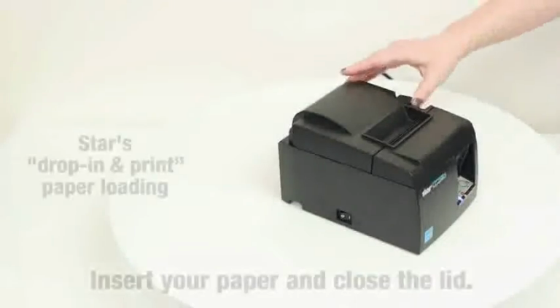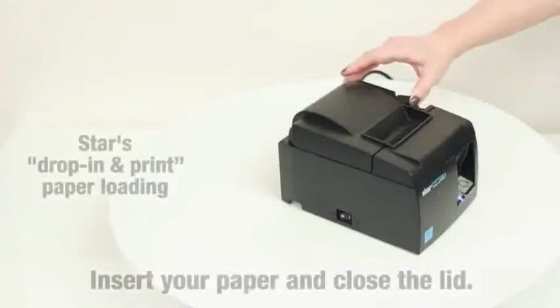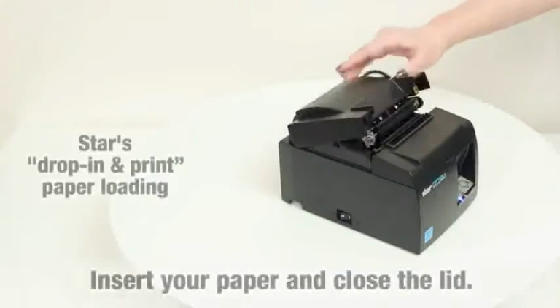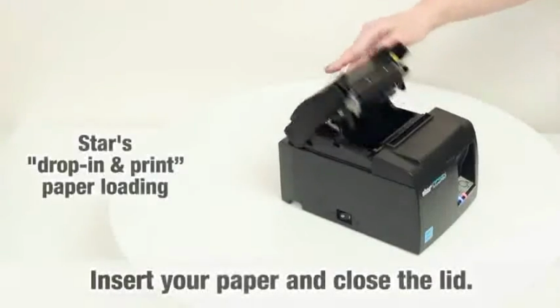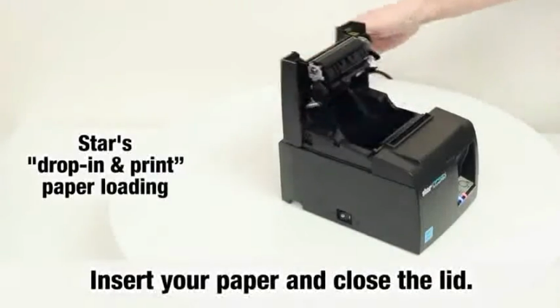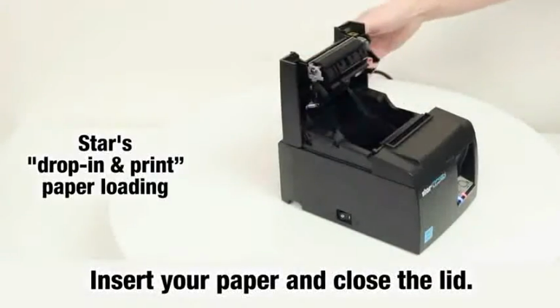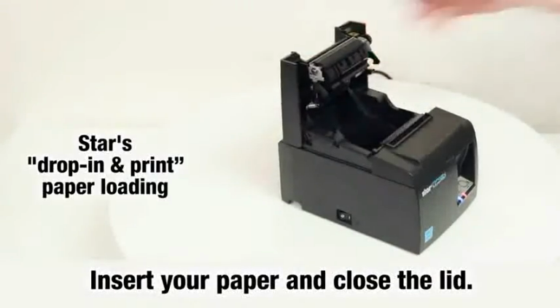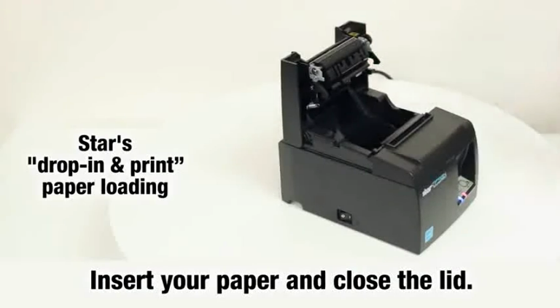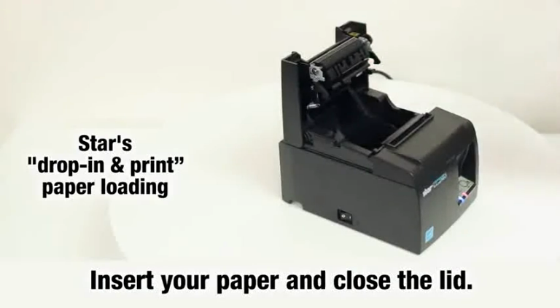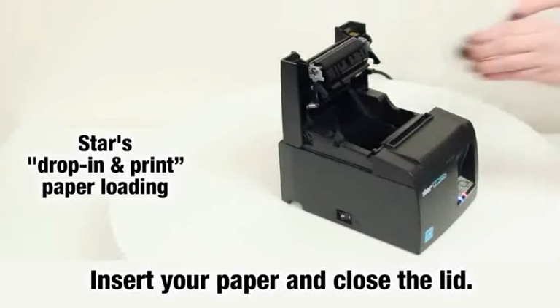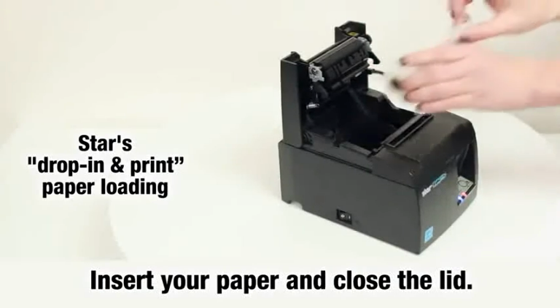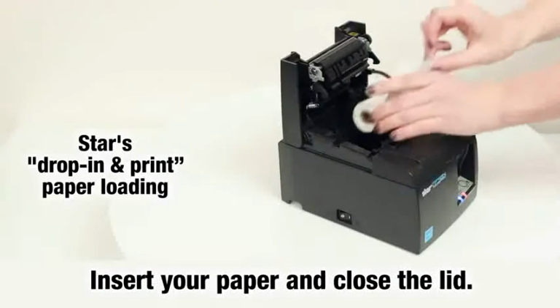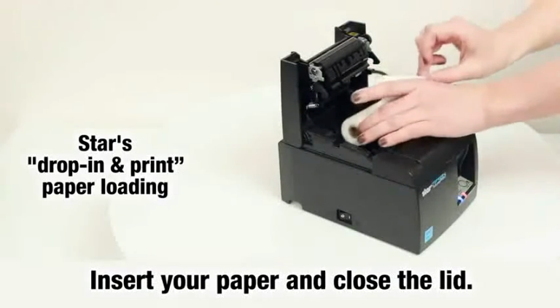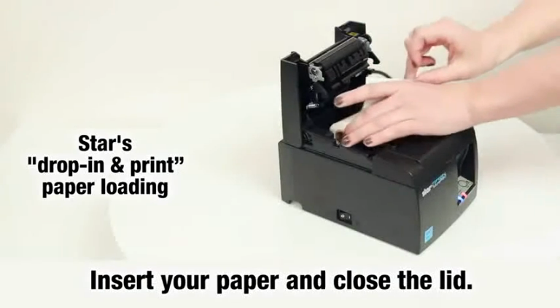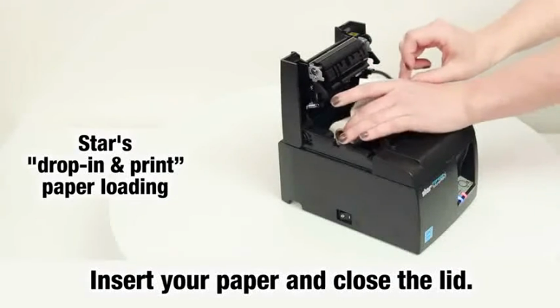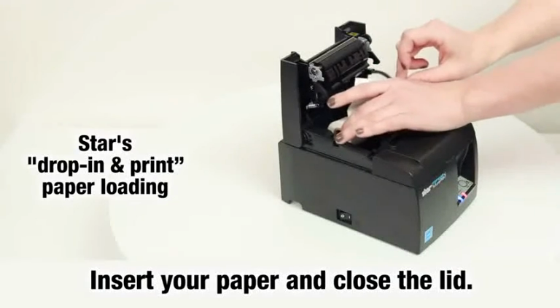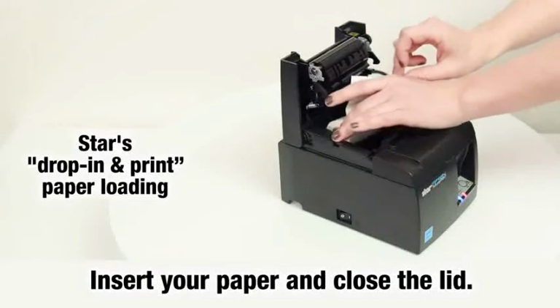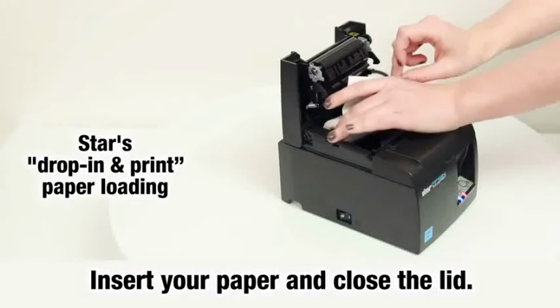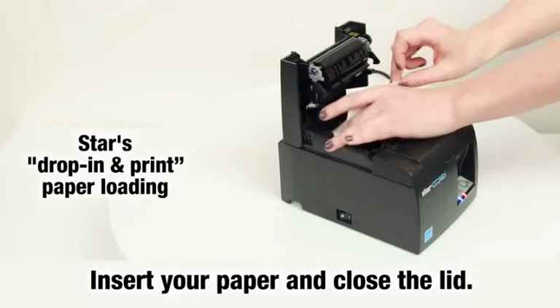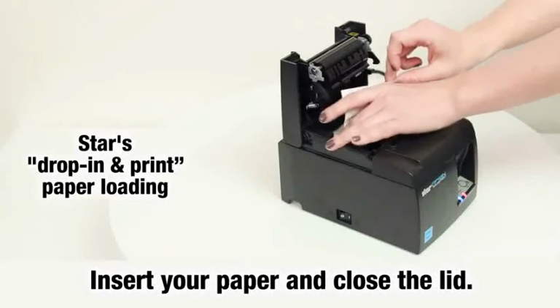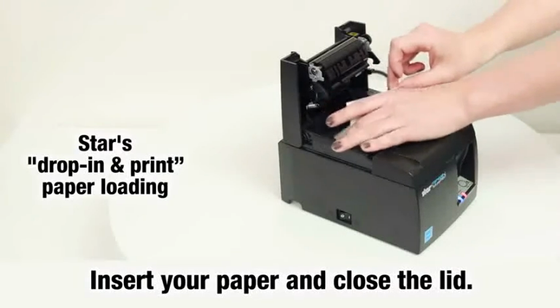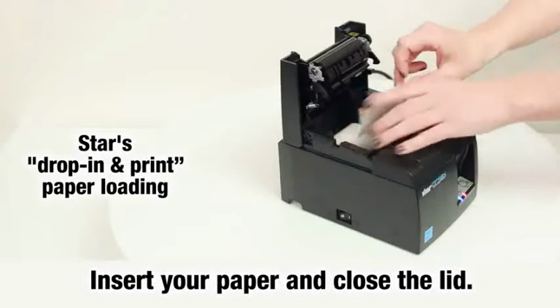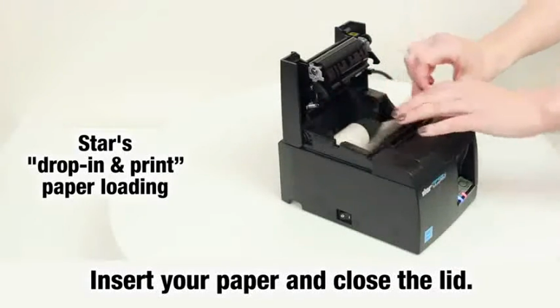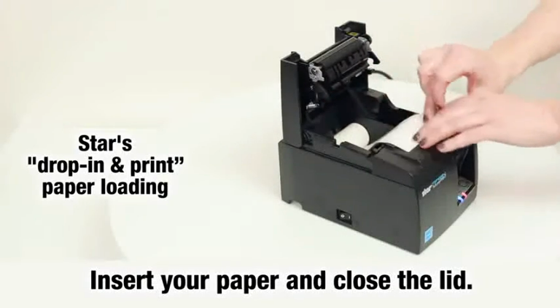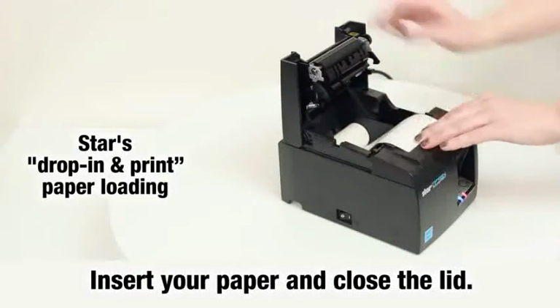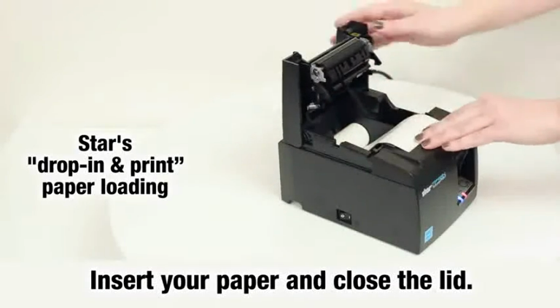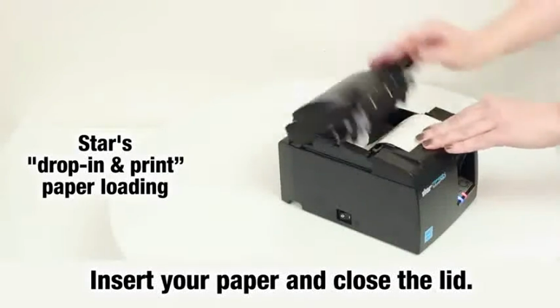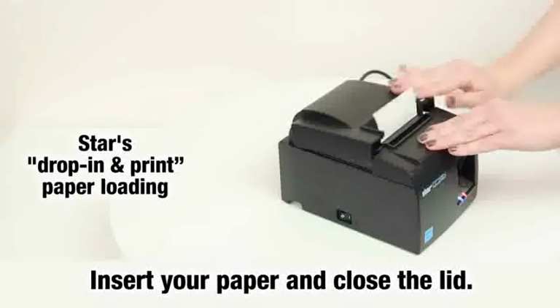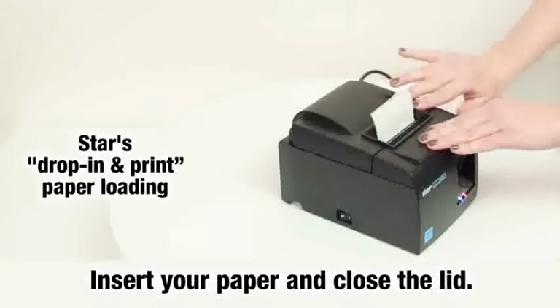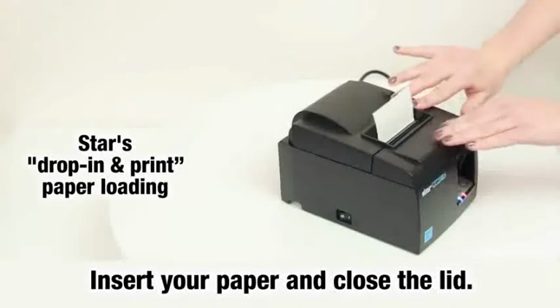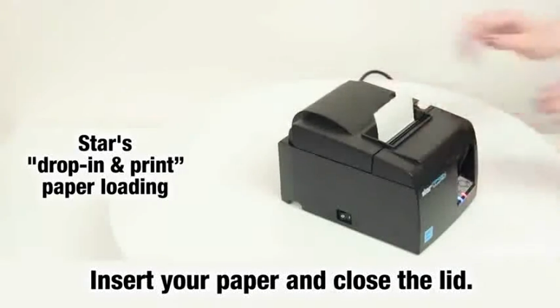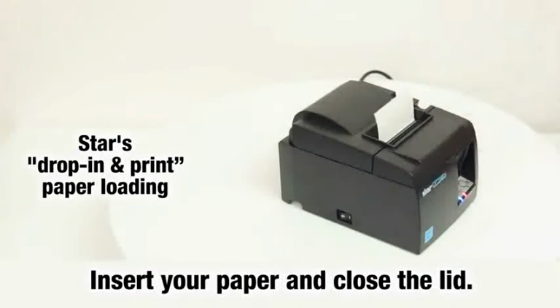STAR's drop-in and print paper loading makes it easy. Just insert your paper and close the lid.